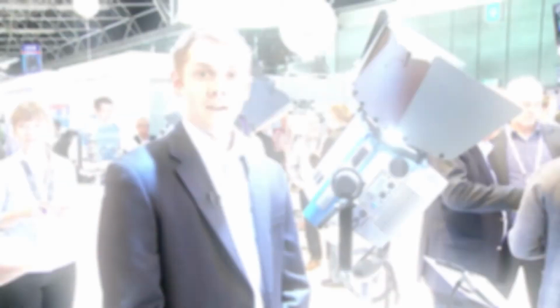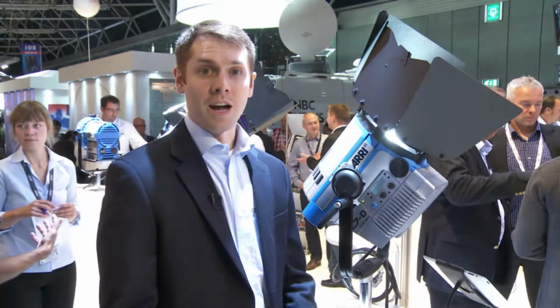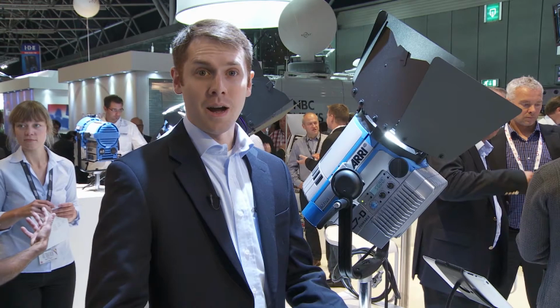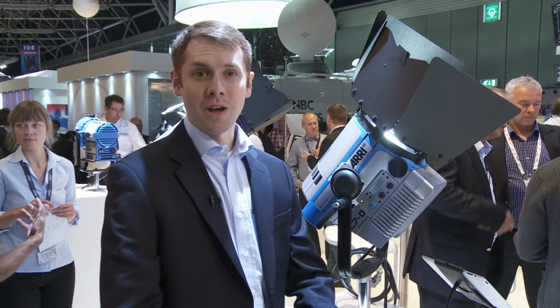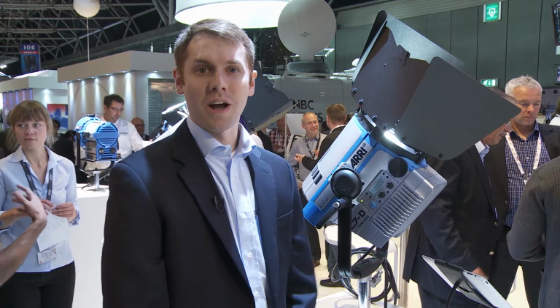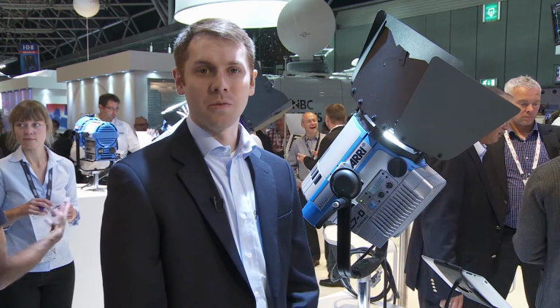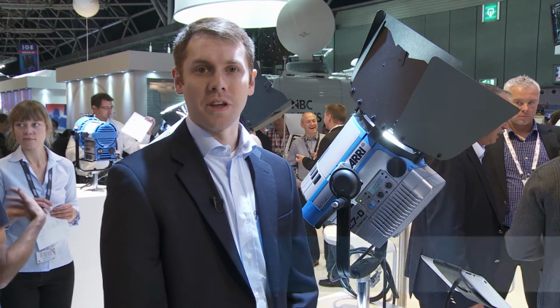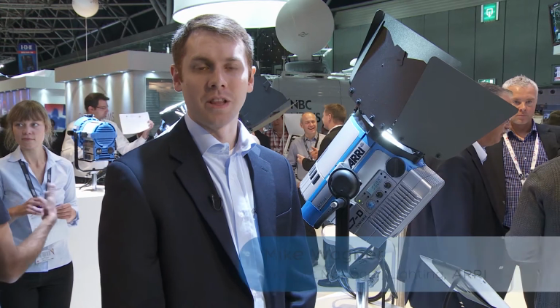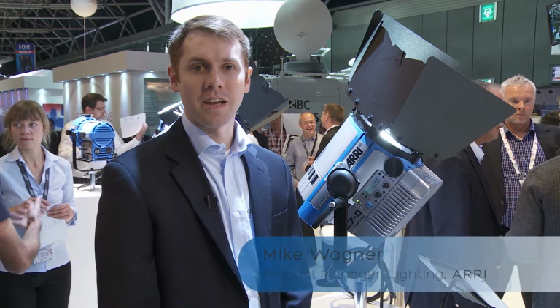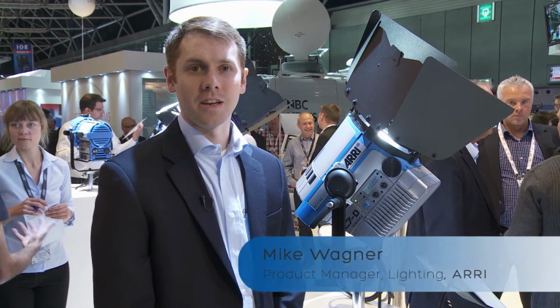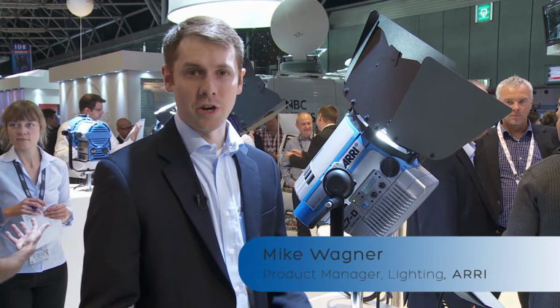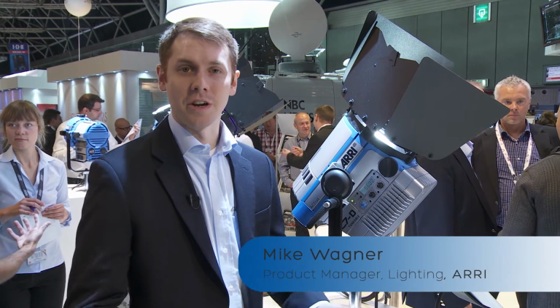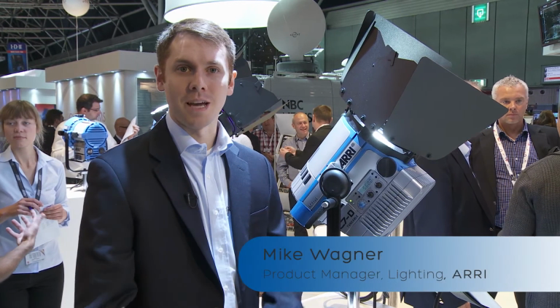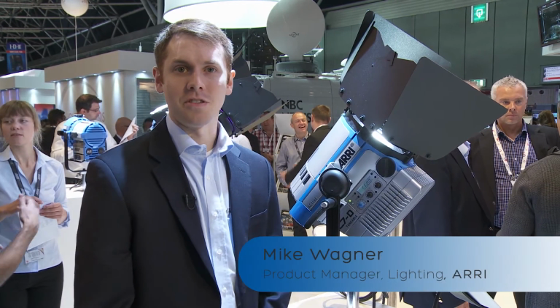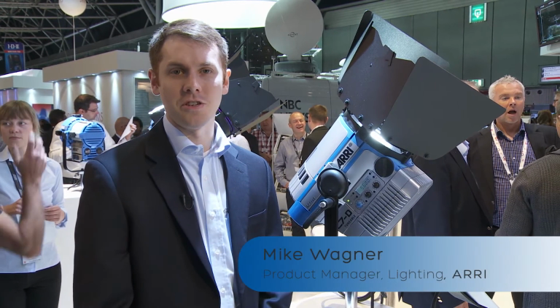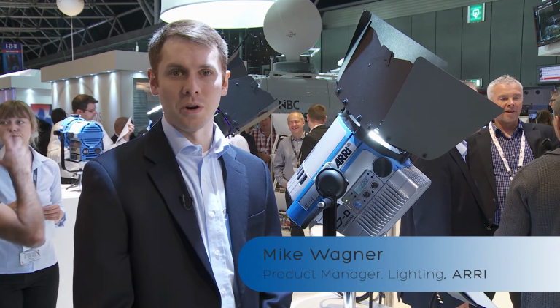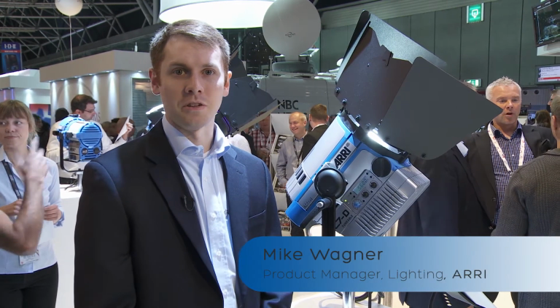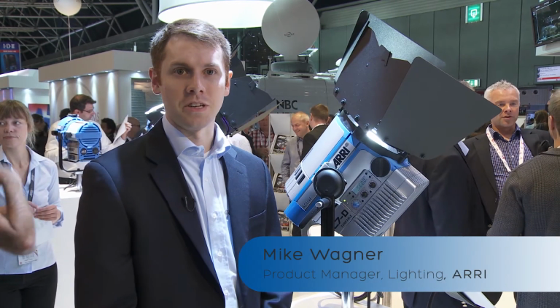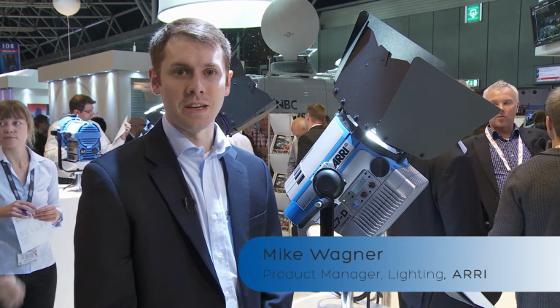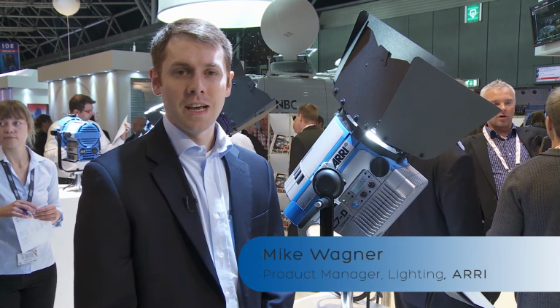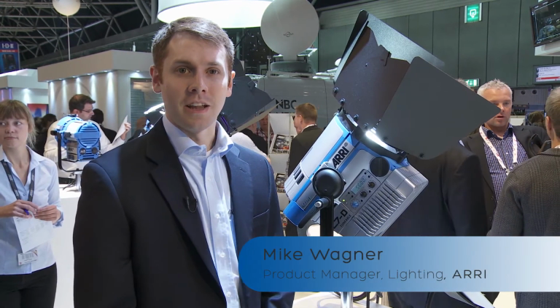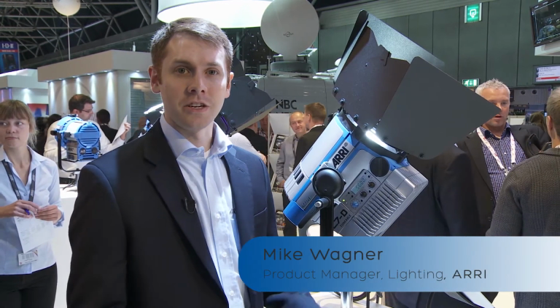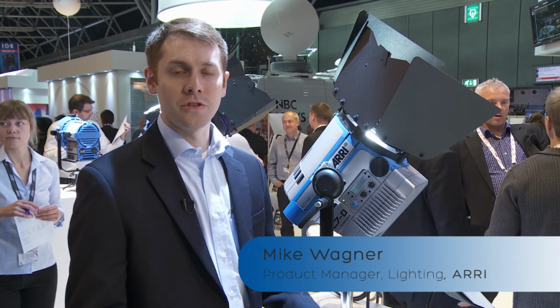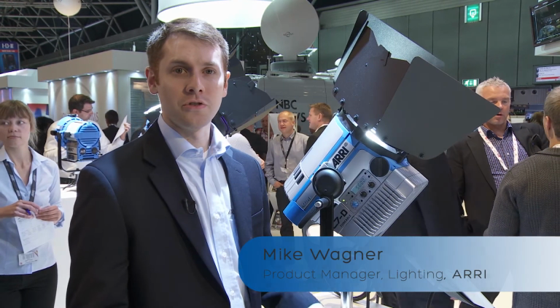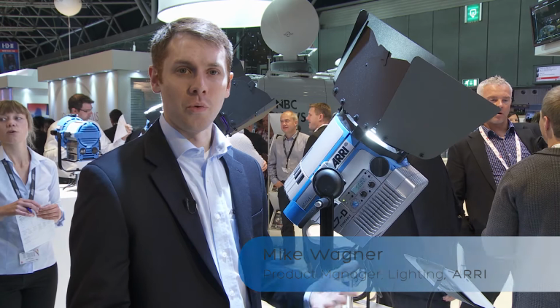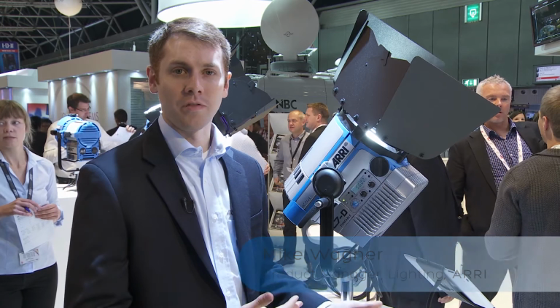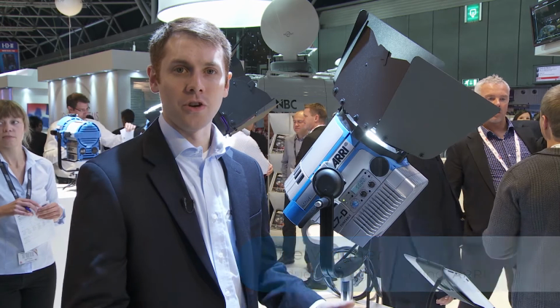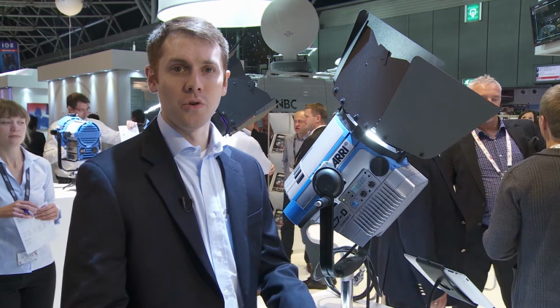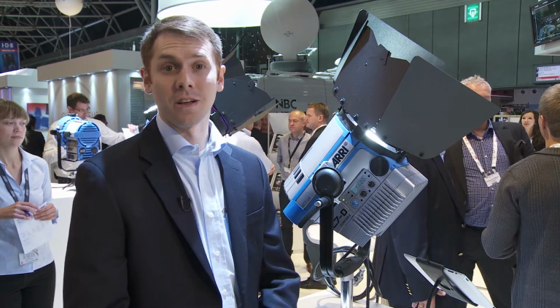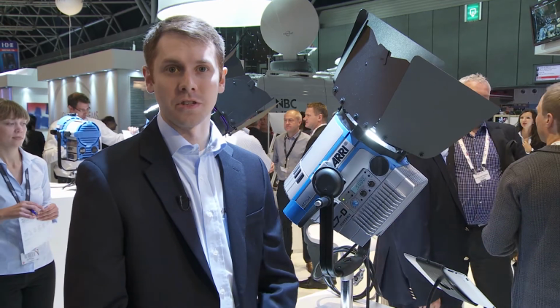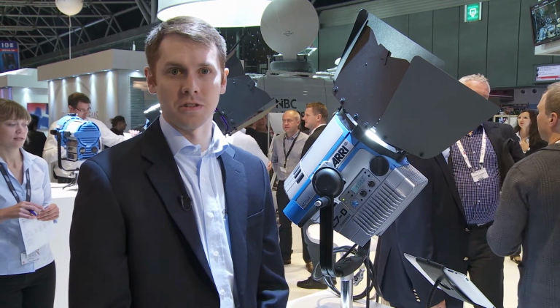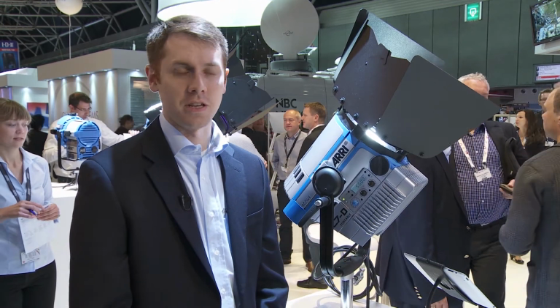Hi, I'm Mike Wagner with Aerie Lighting and we're here at IBC 2013. I'd like to introduce you to one of our new L-Series lights.